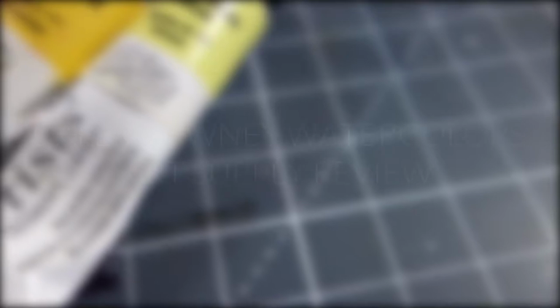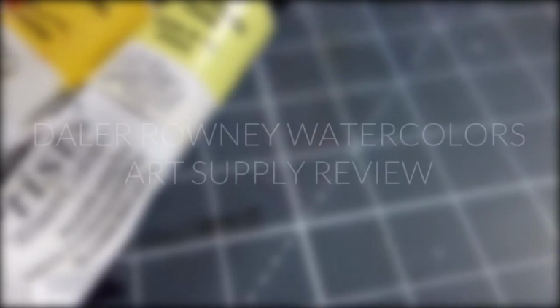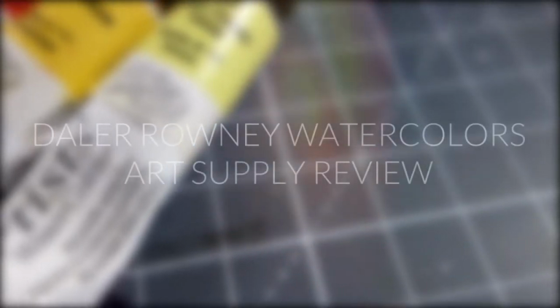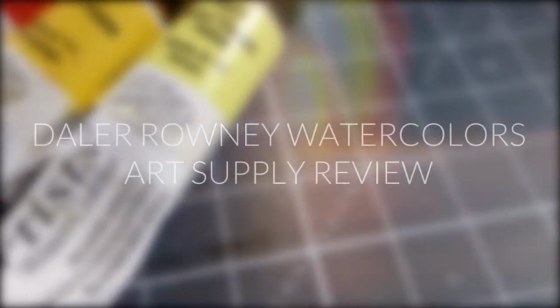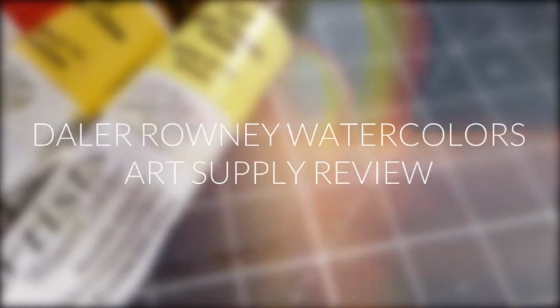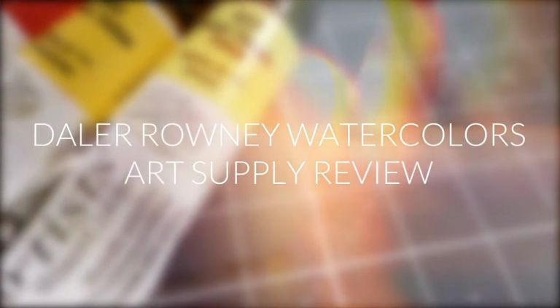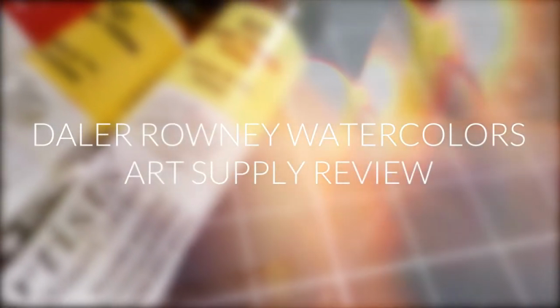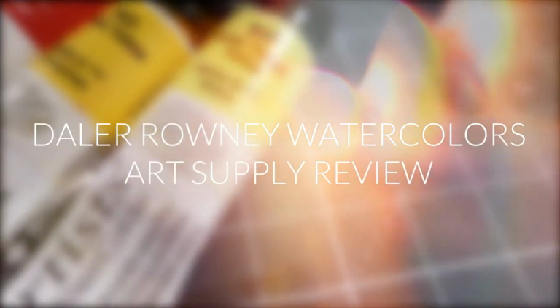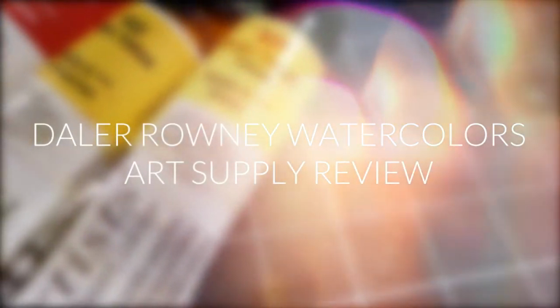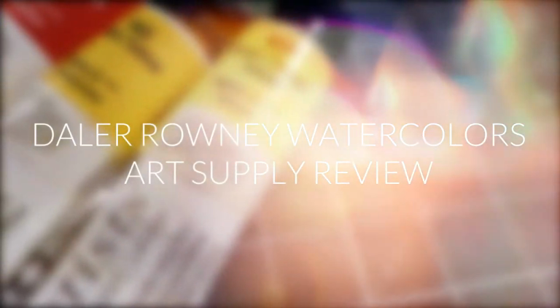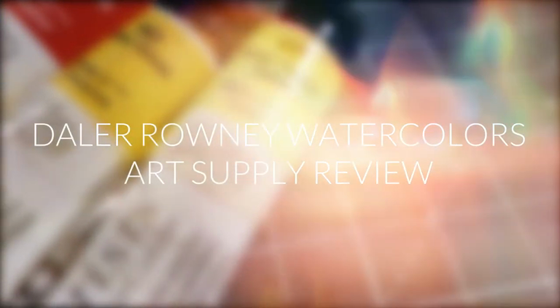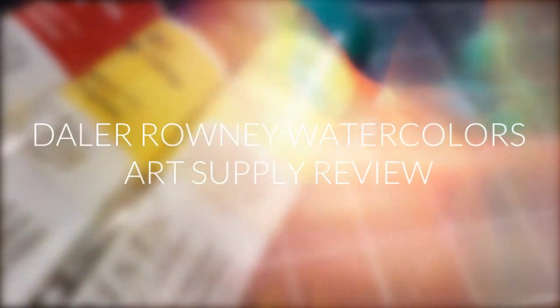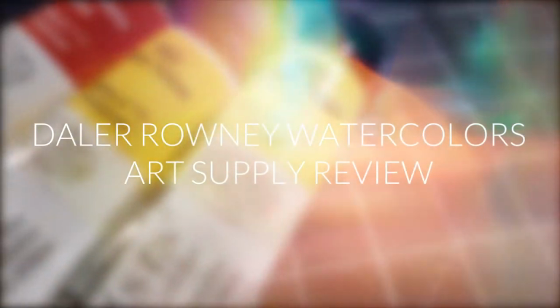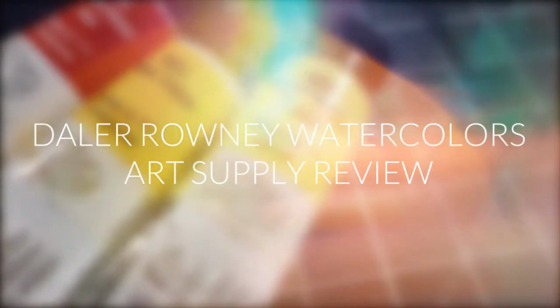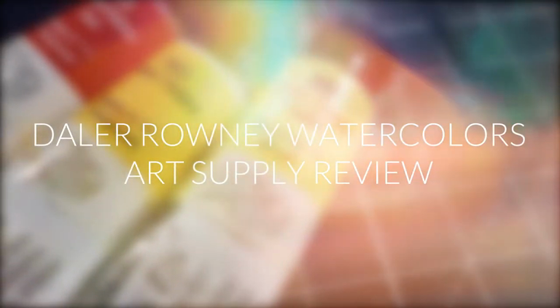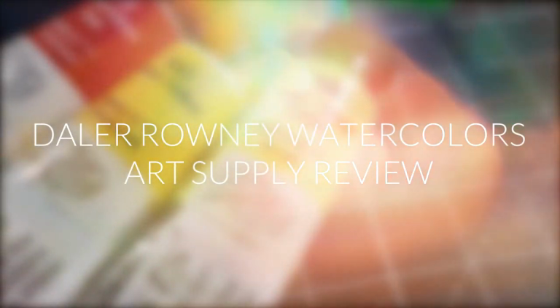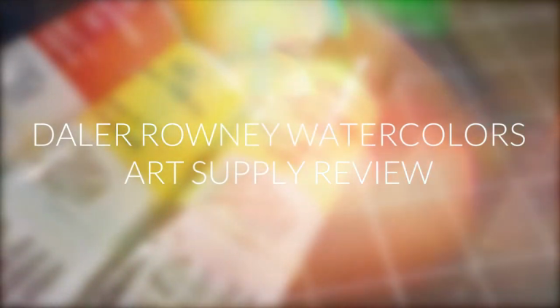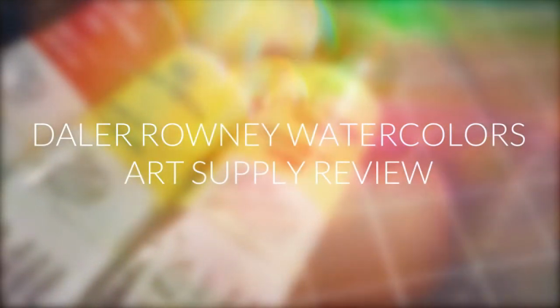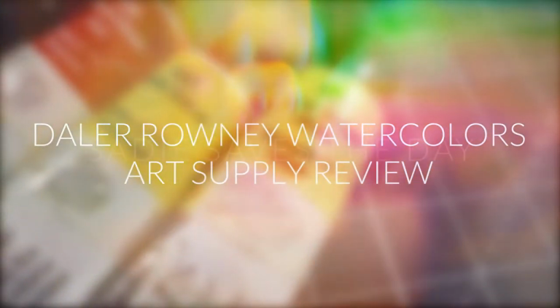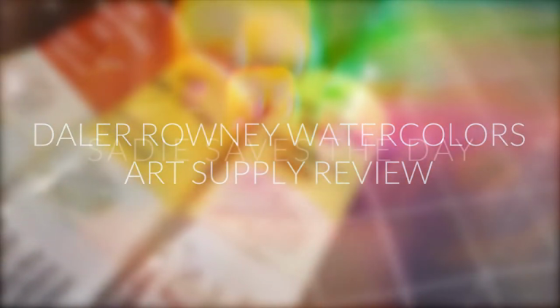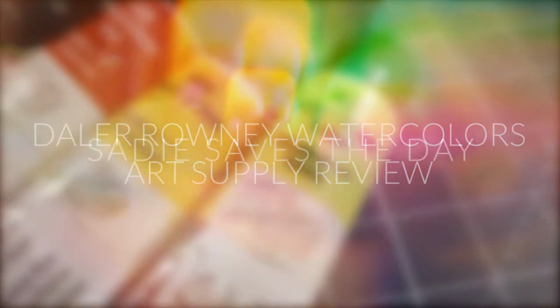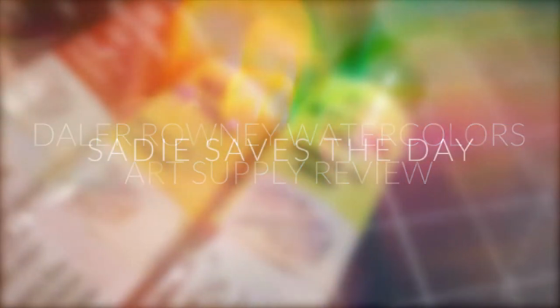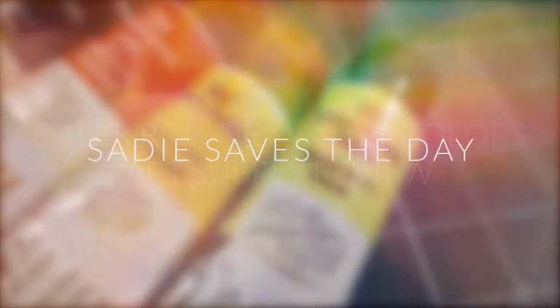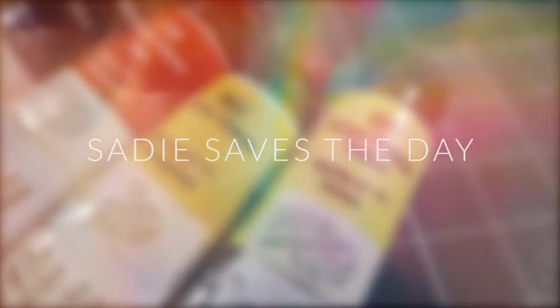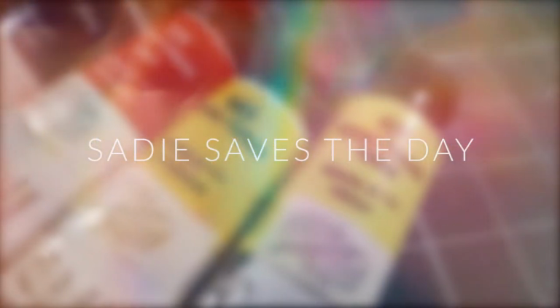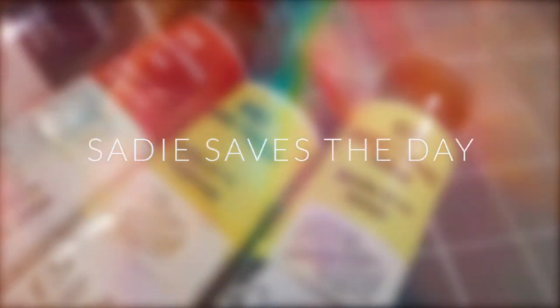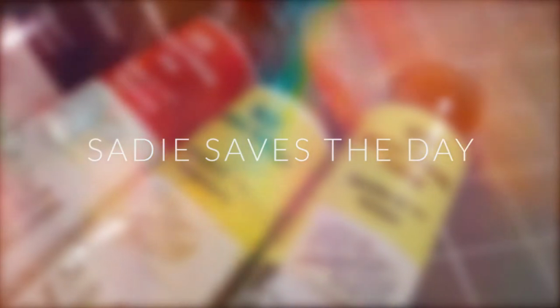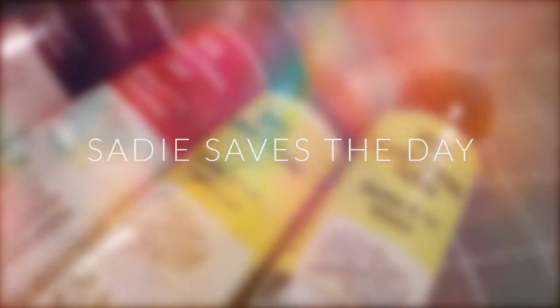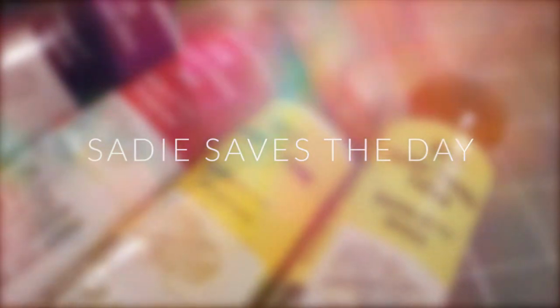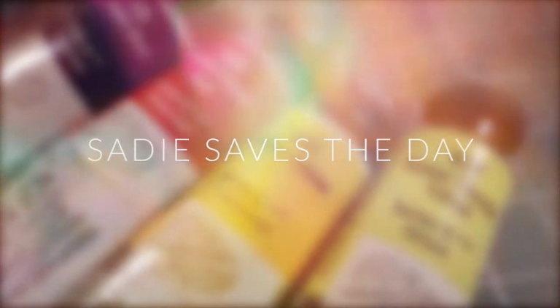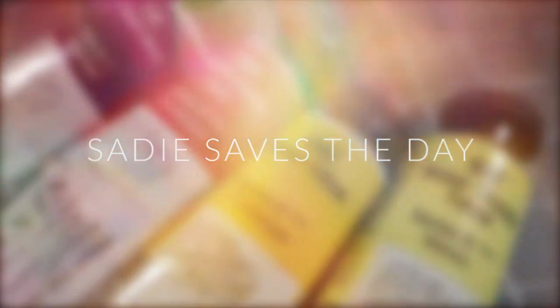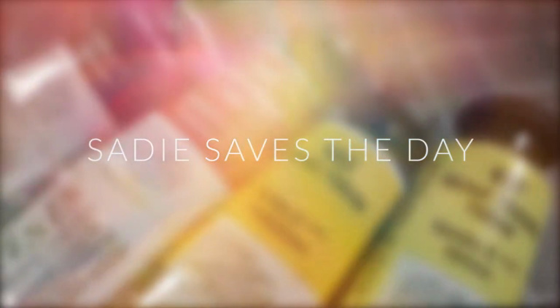Hi guys, Sade here from City Saves the Day and I have another watercolor review for you guys.